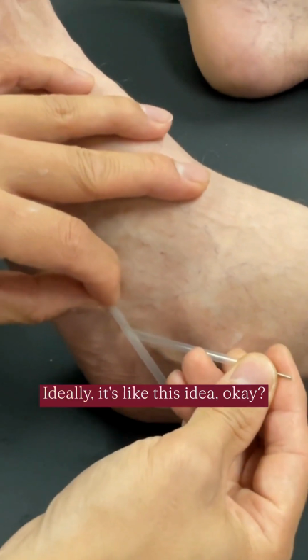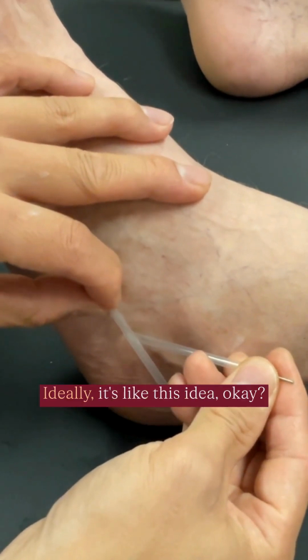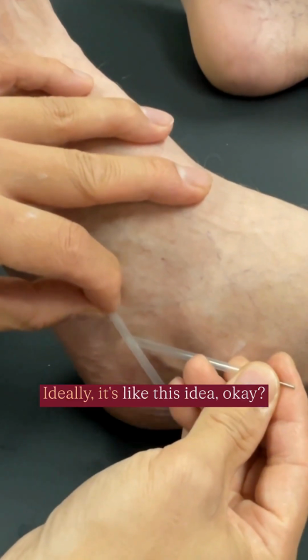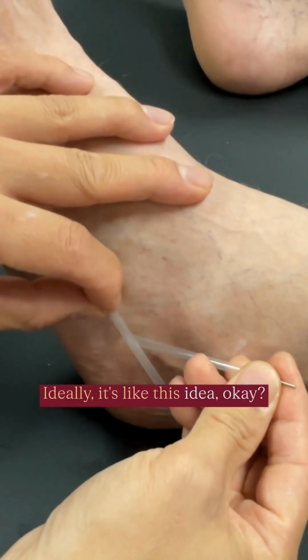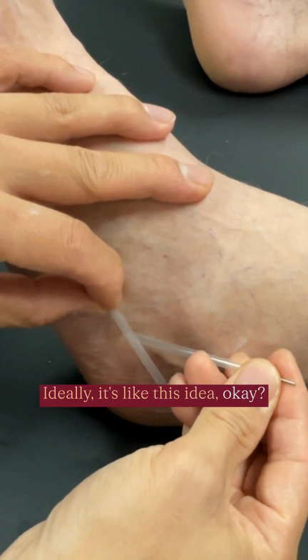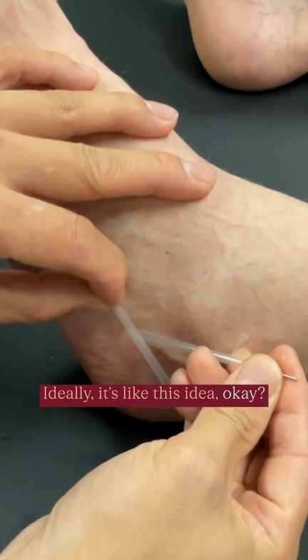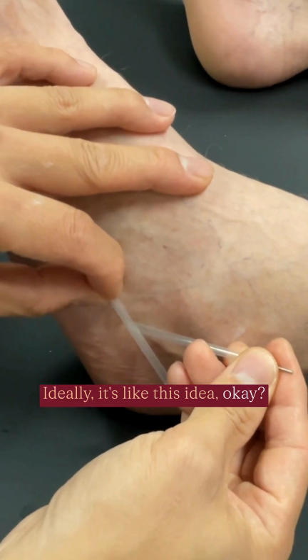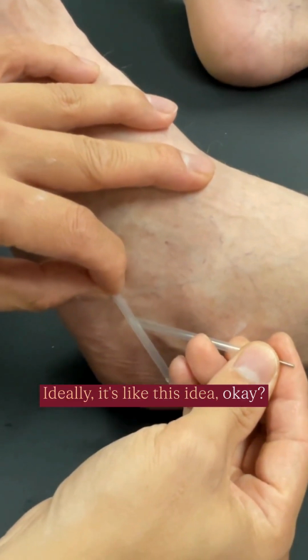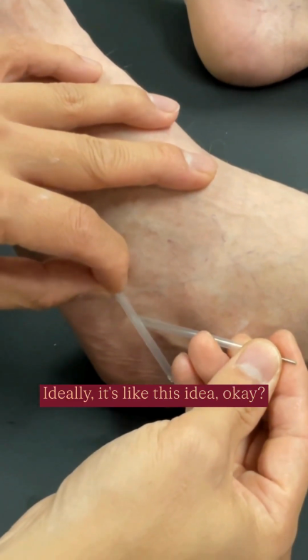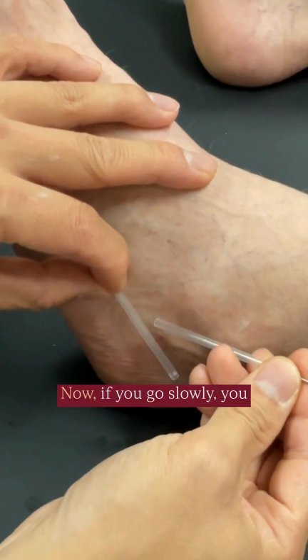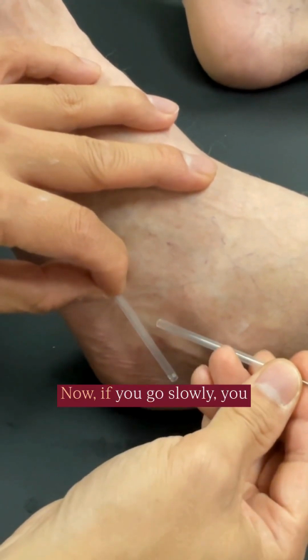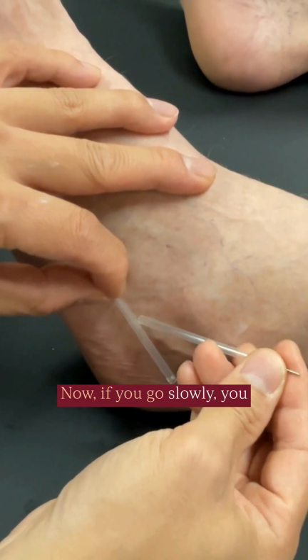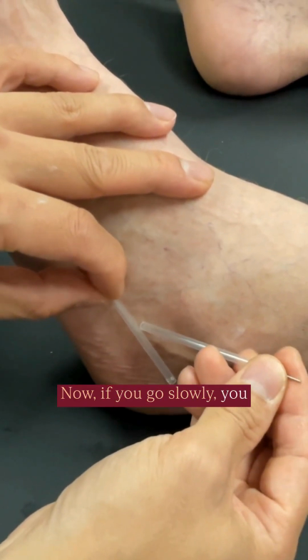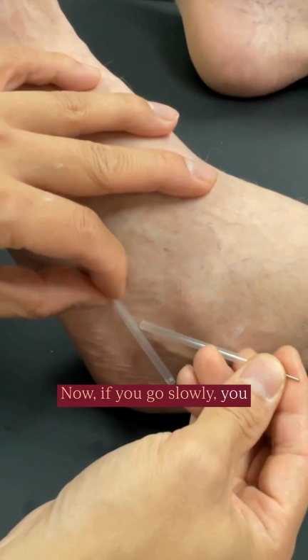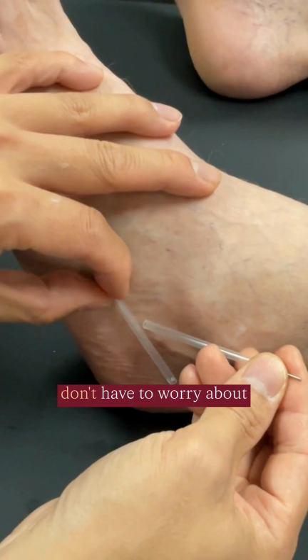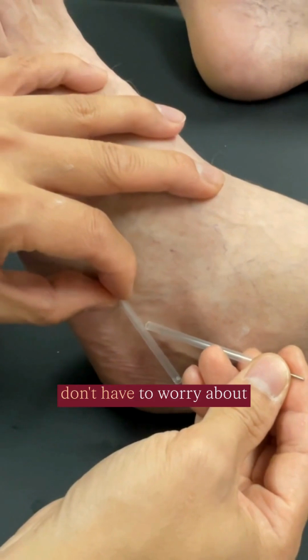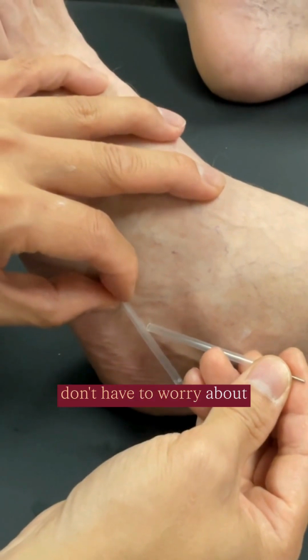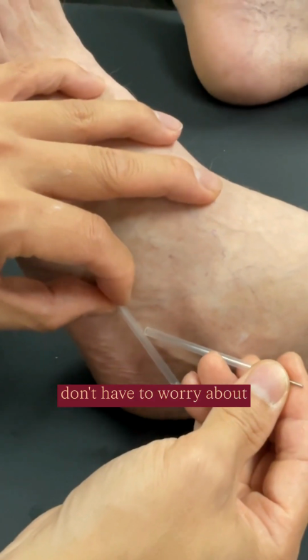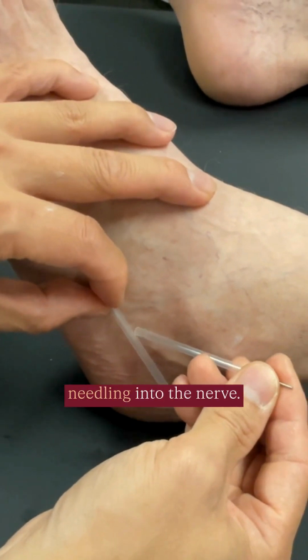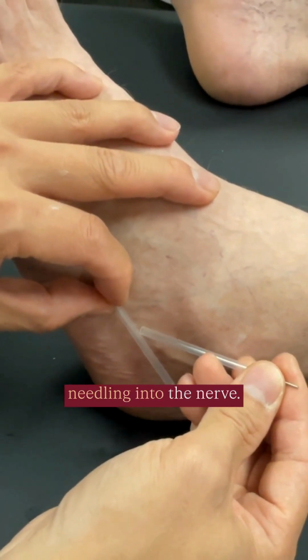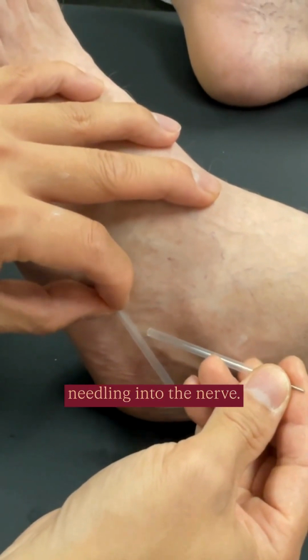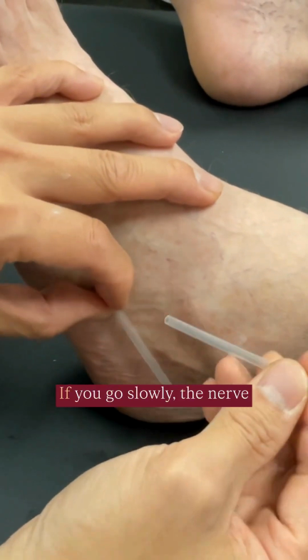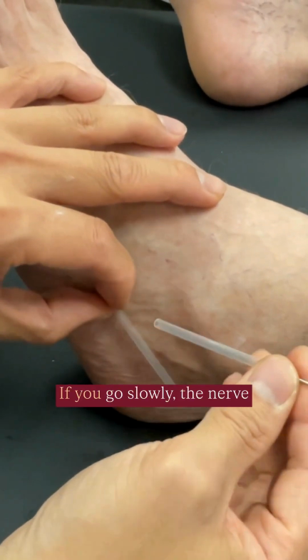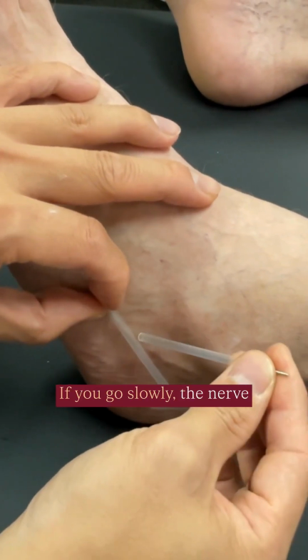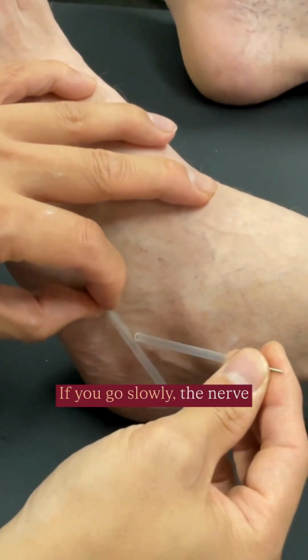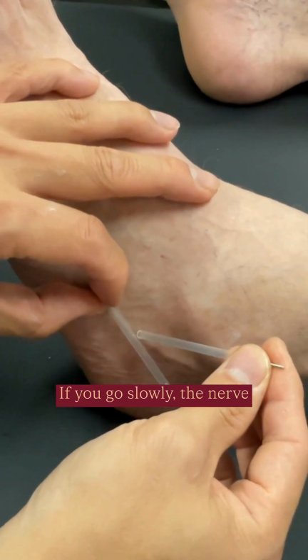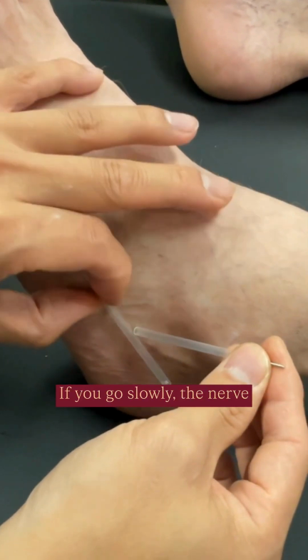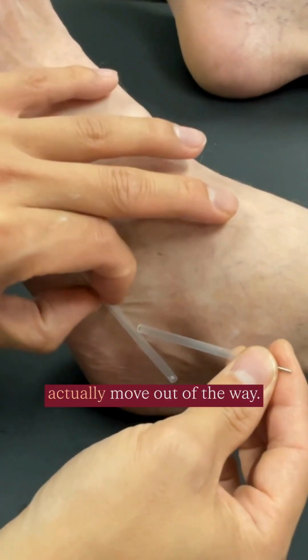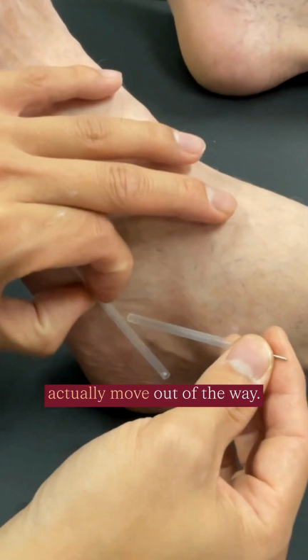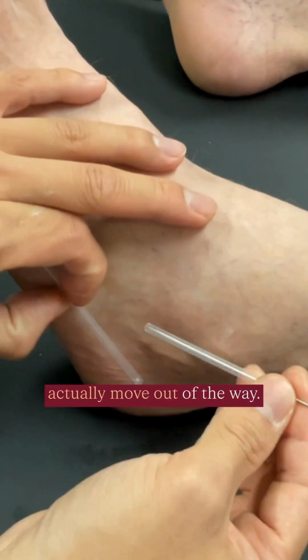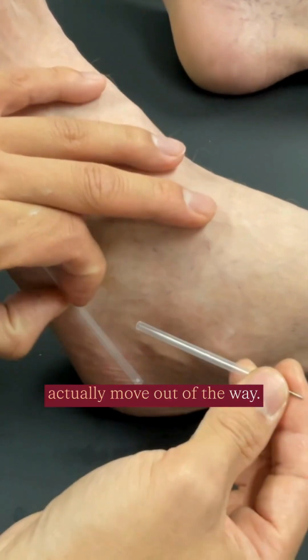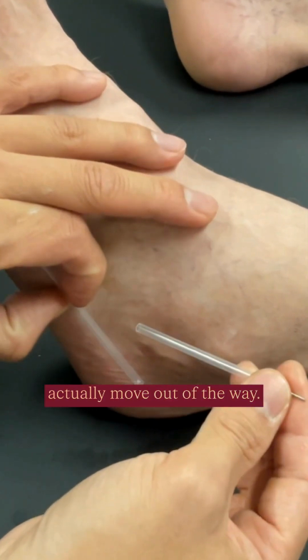Ideally, it's like this idea. If you go slowly, you don't have to worry about needling into the nerve. If you go slowly, the nerve will actually move out of the way.